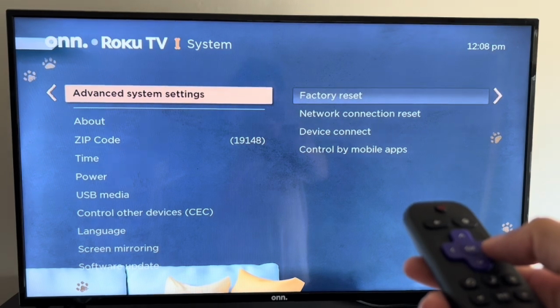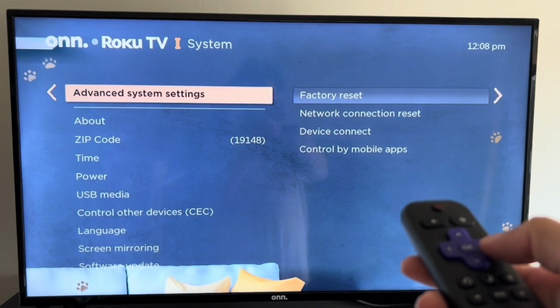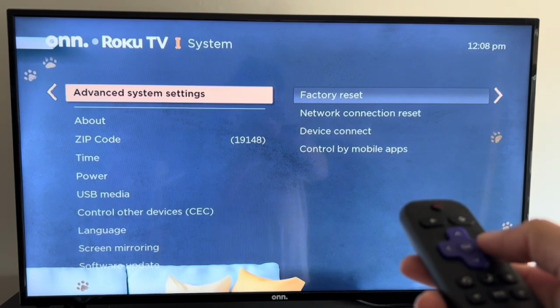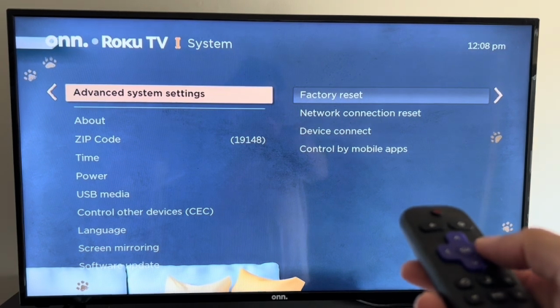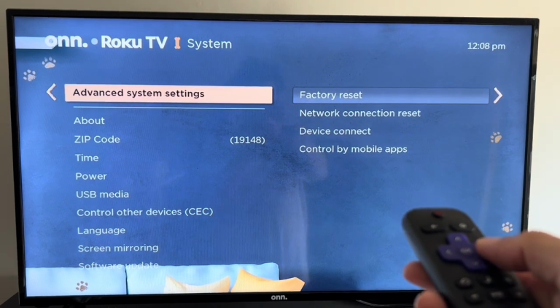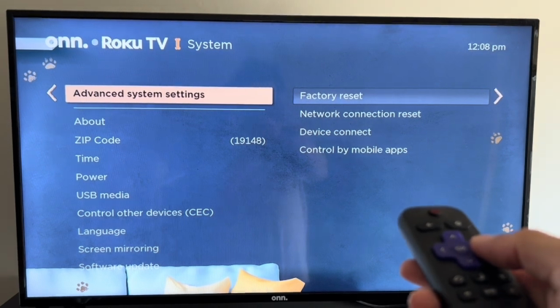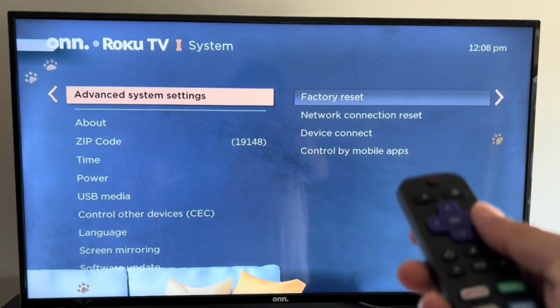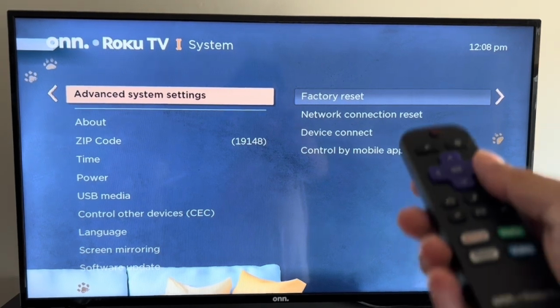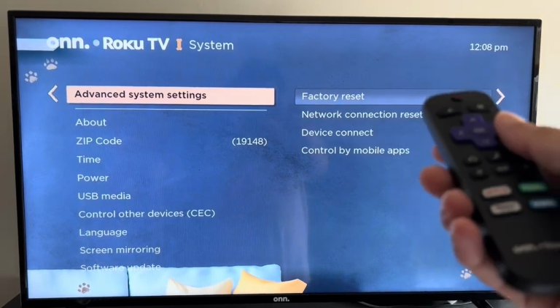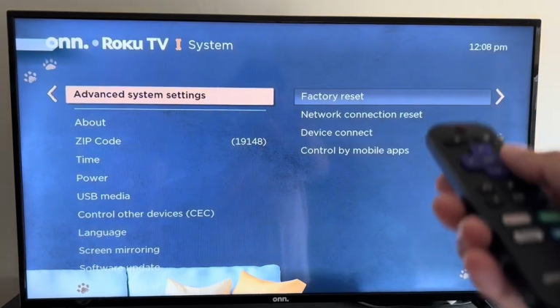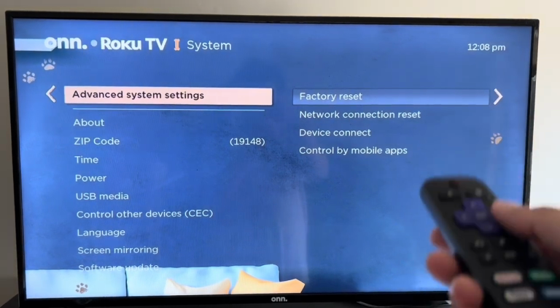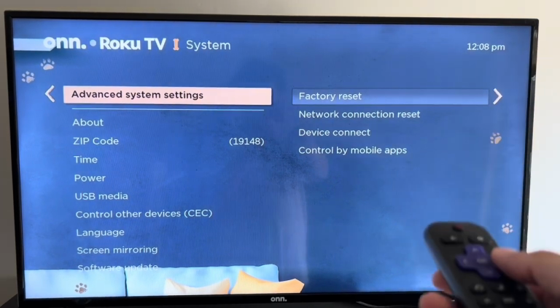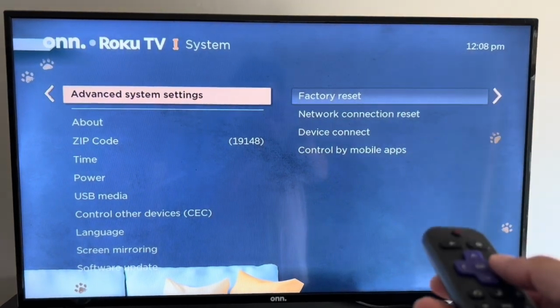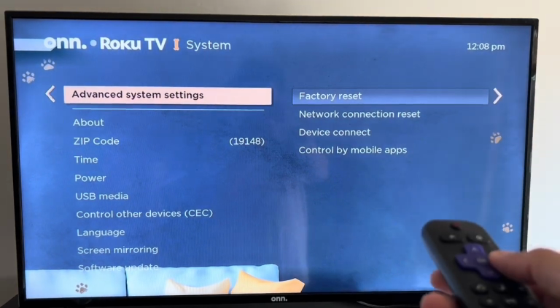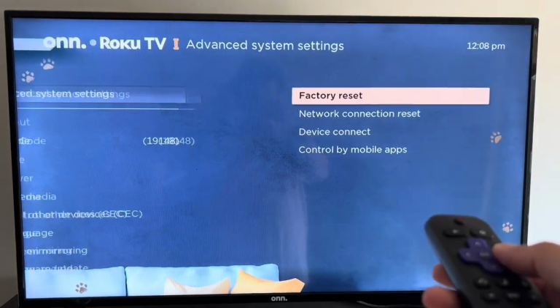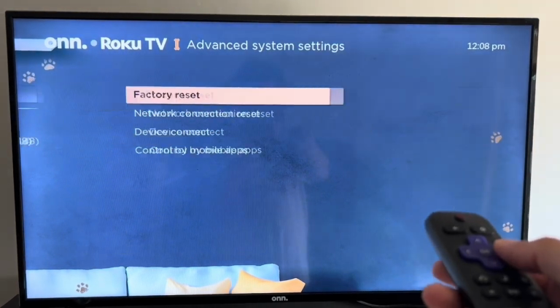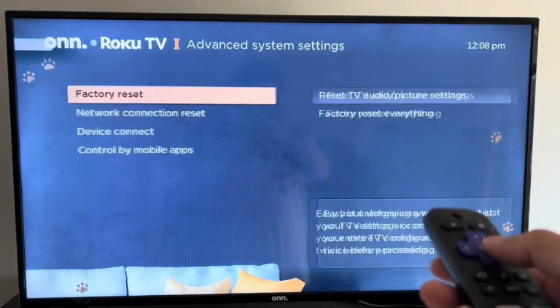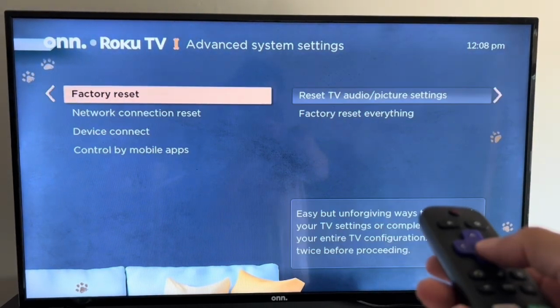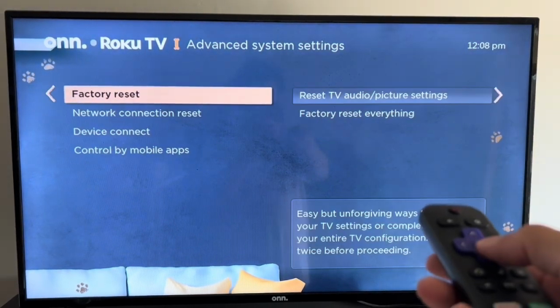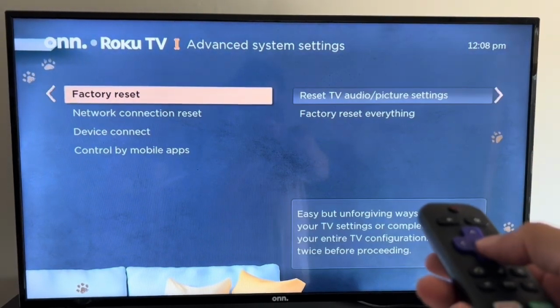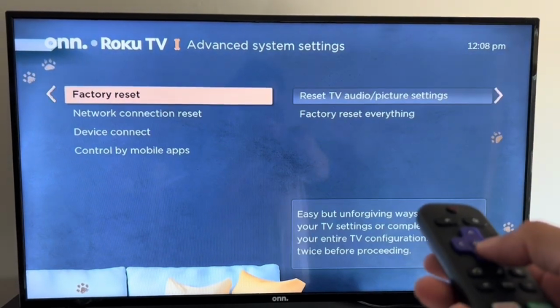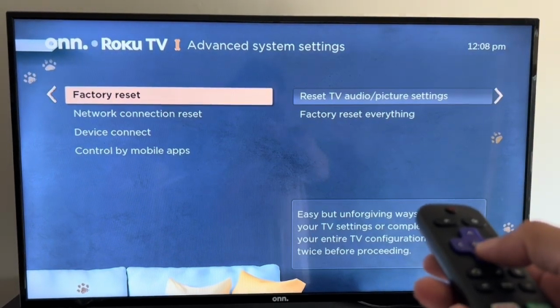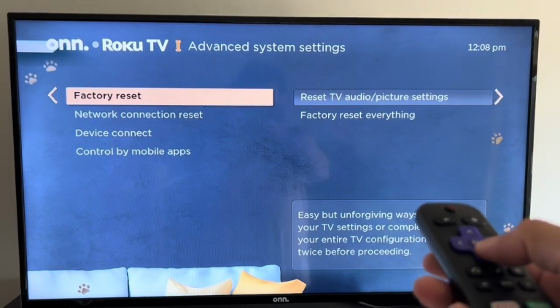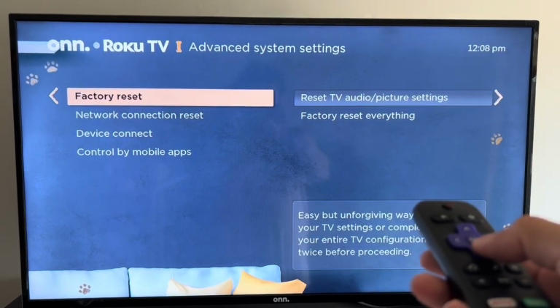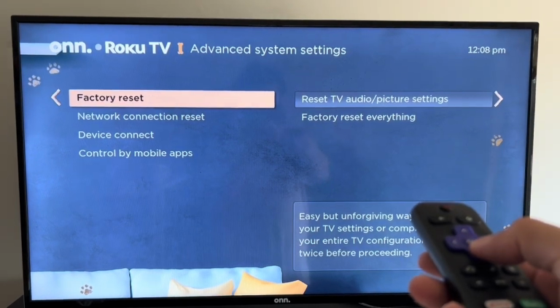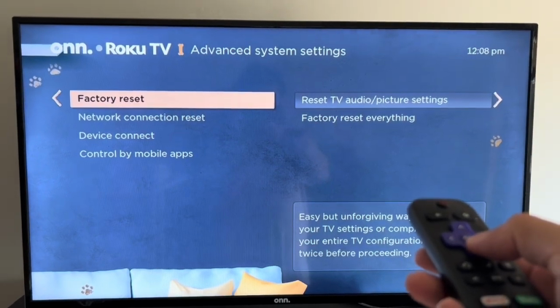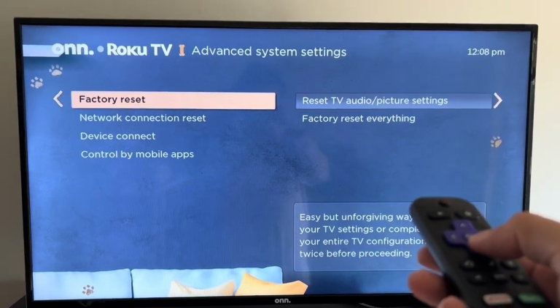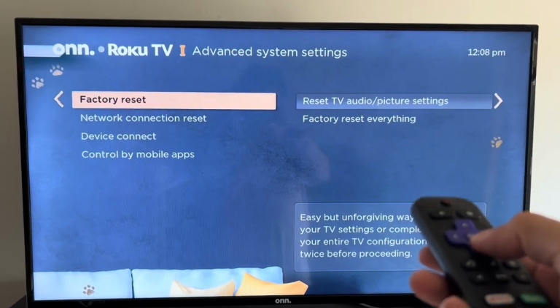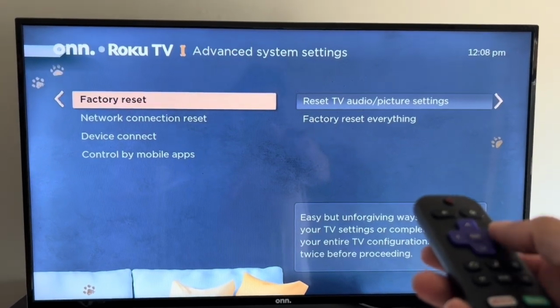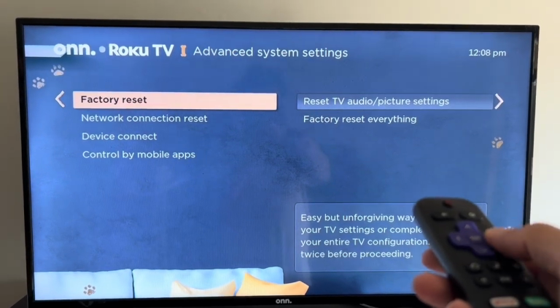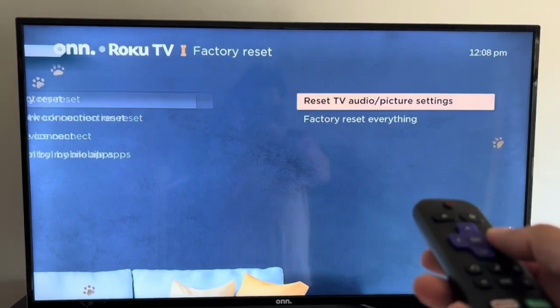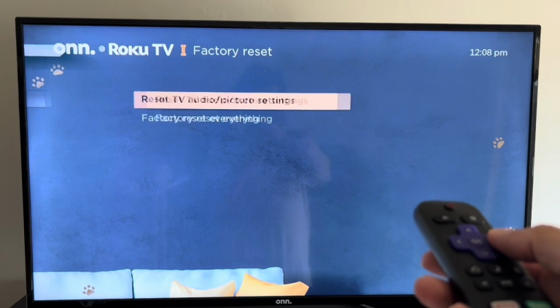Once you go there, you'll see the option for factory reset. So I click on that. And then as you can see here,